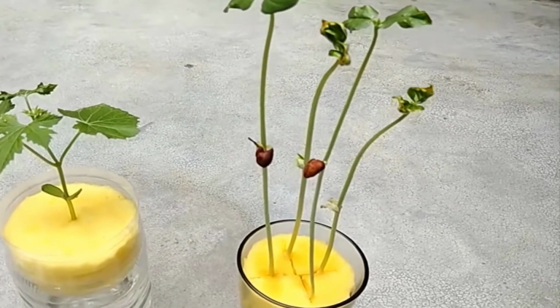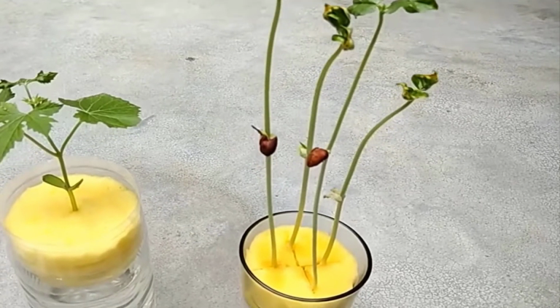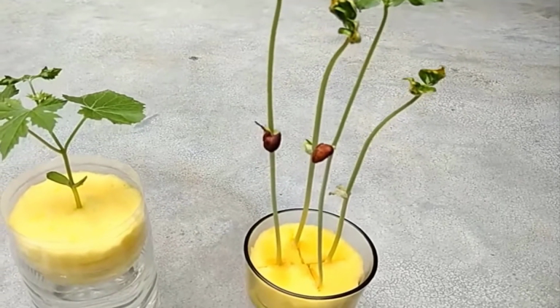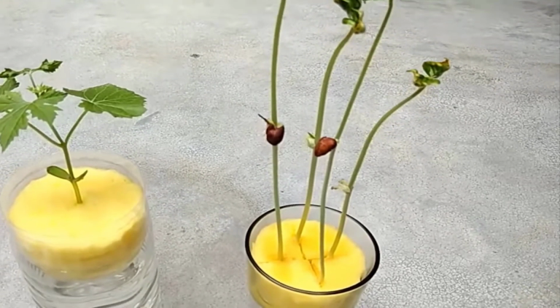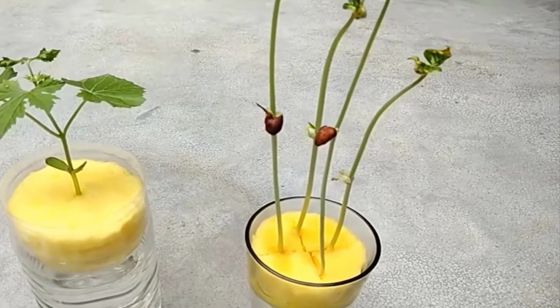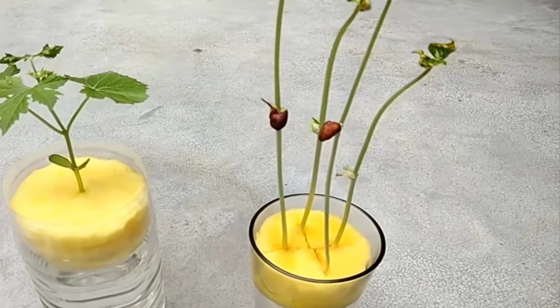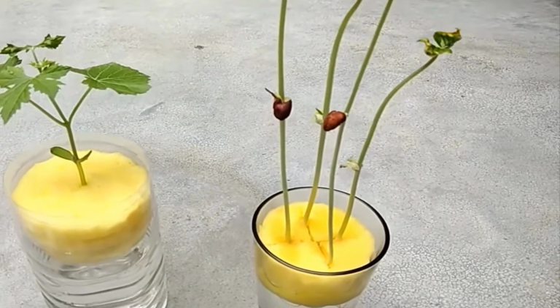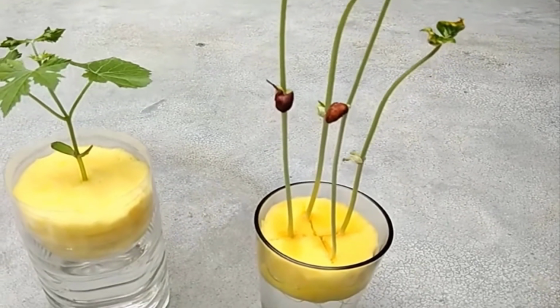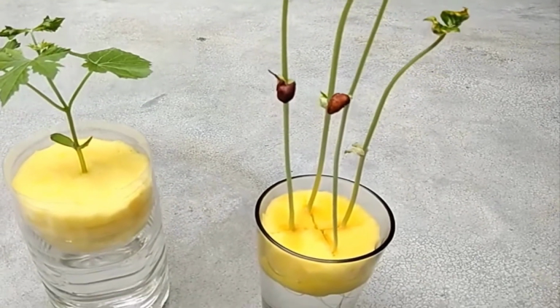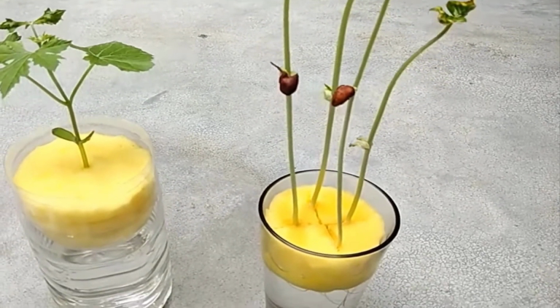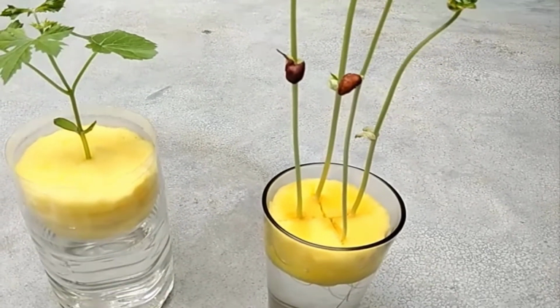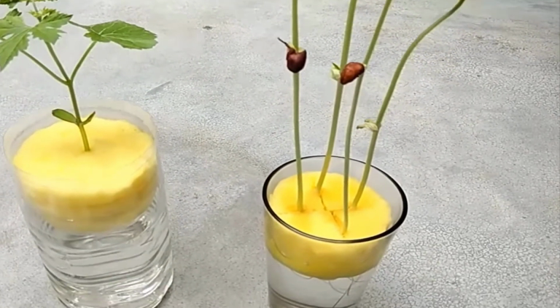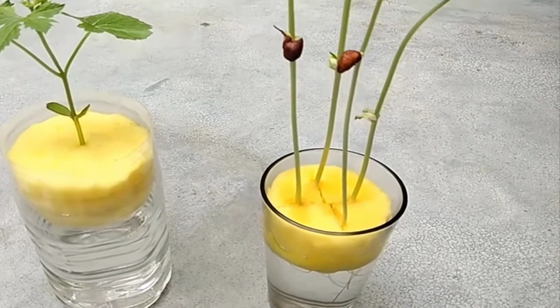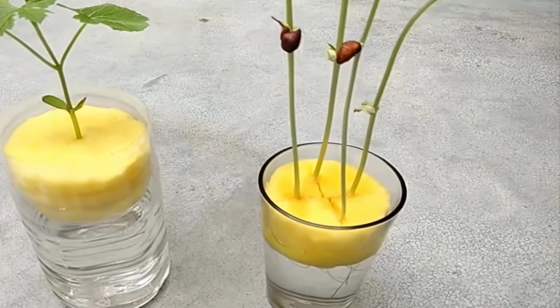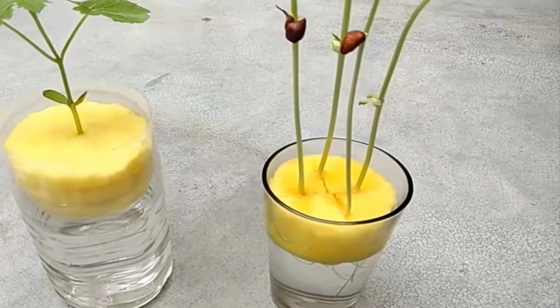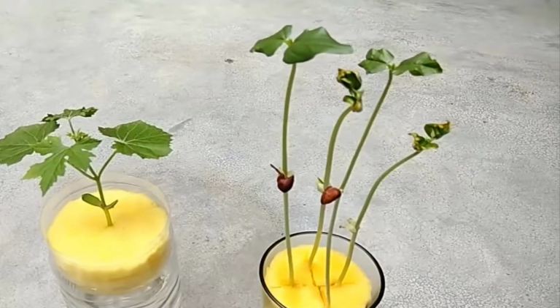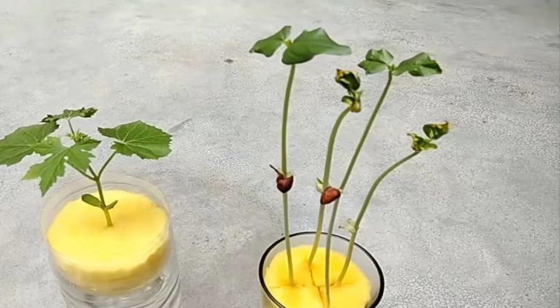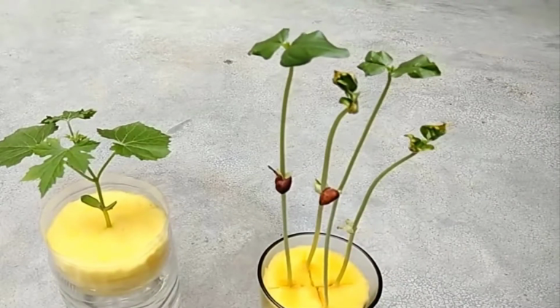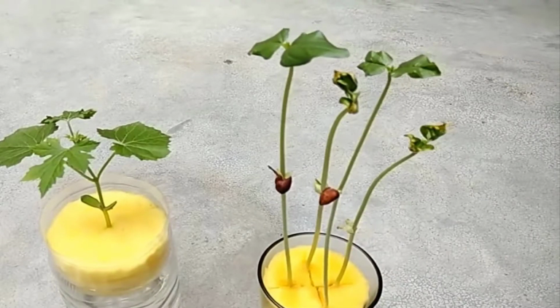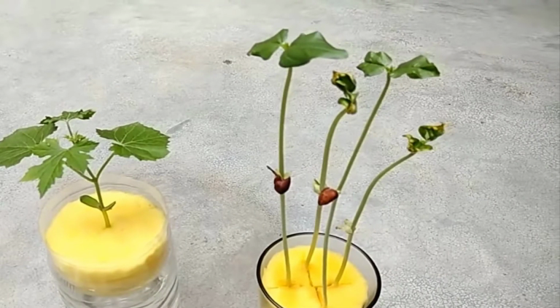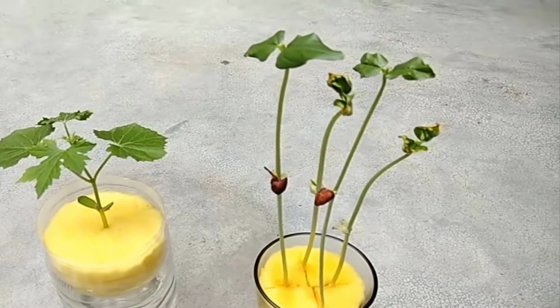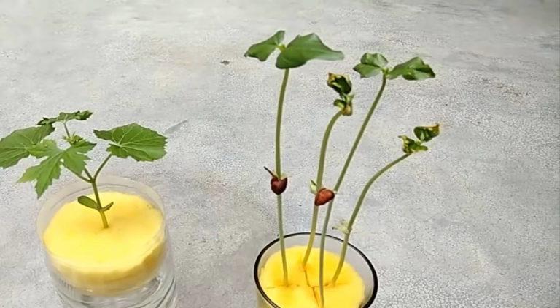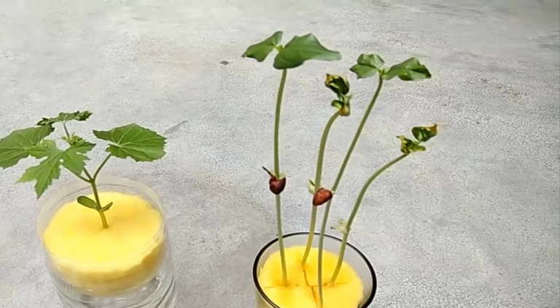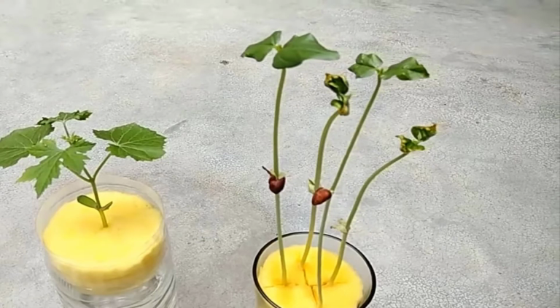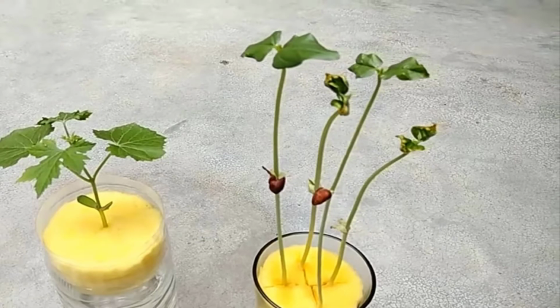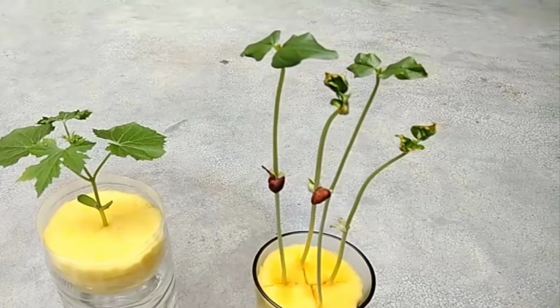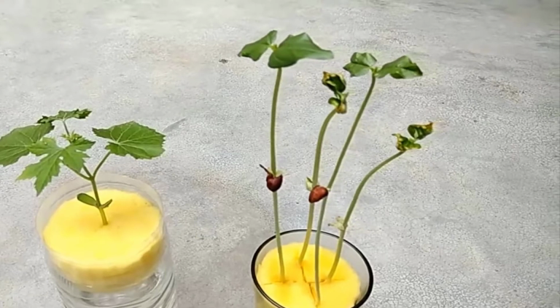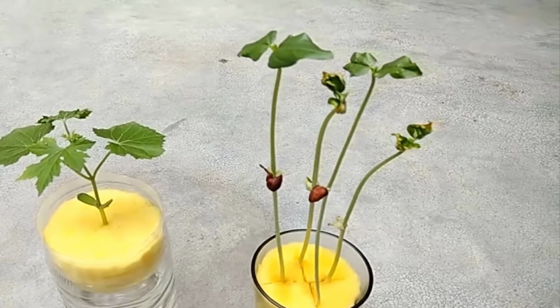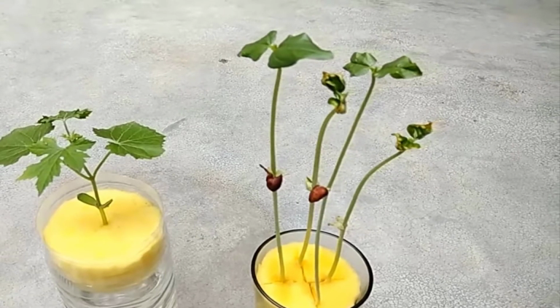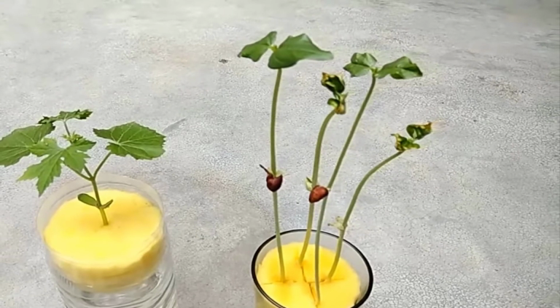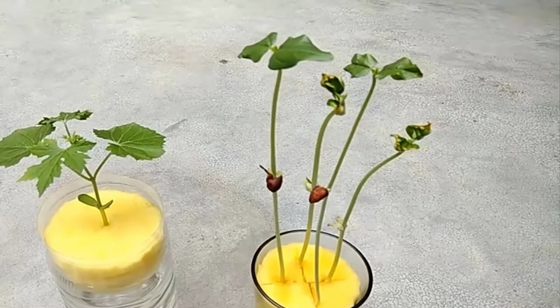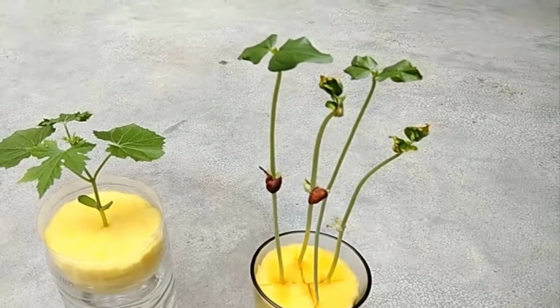Once your plants have grown and matured, you can harvest them. It is a great way to enjoy the benefits of gardening.